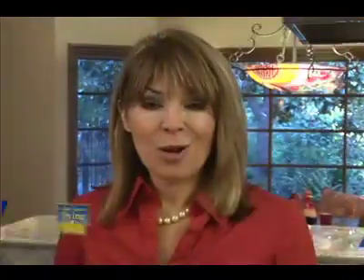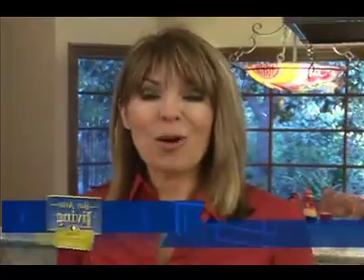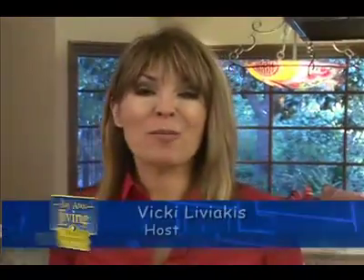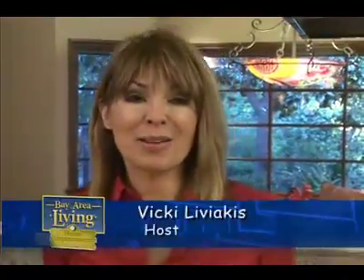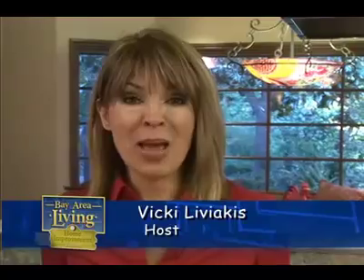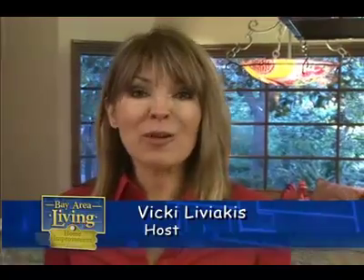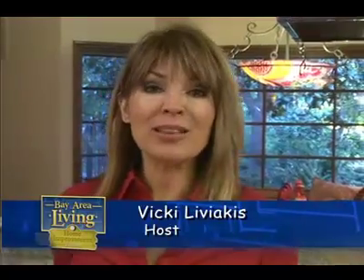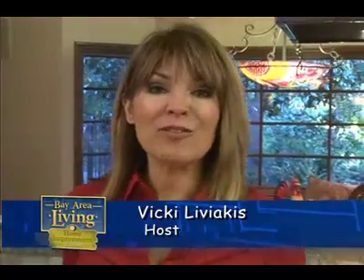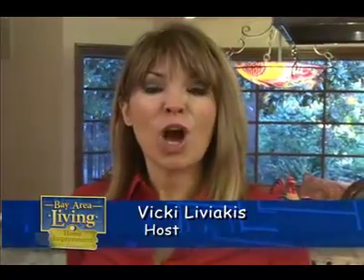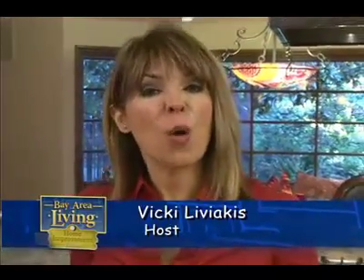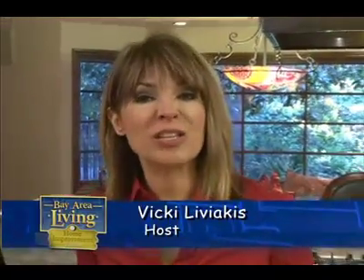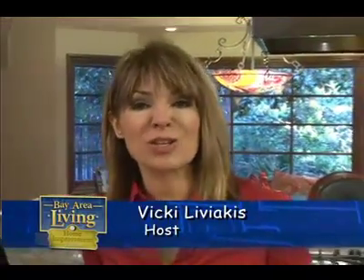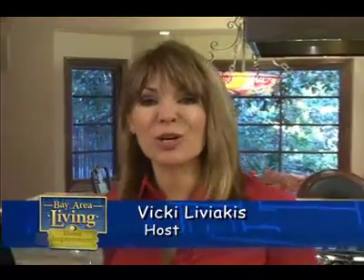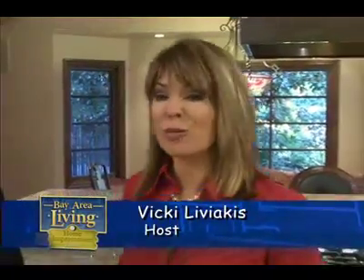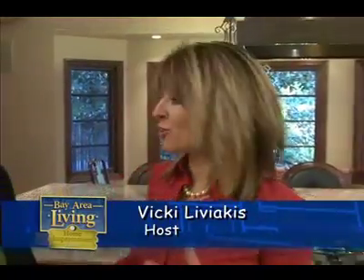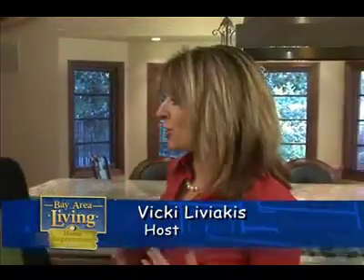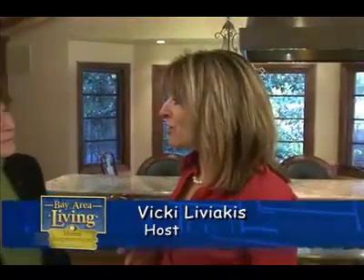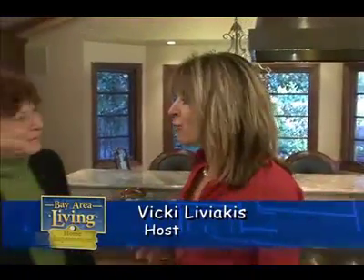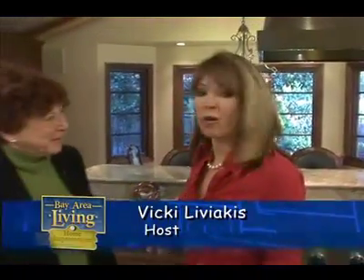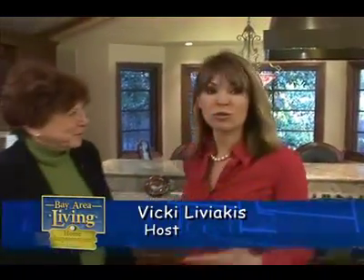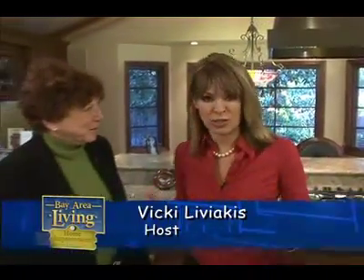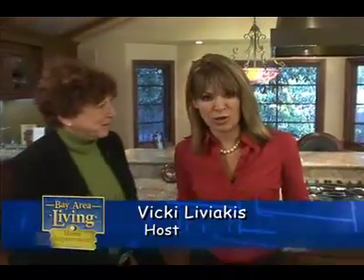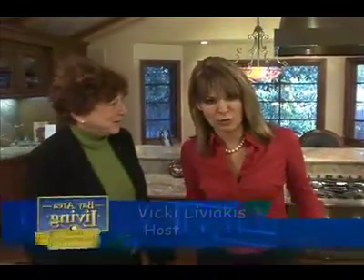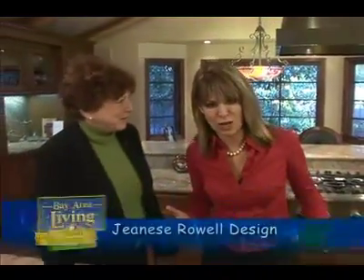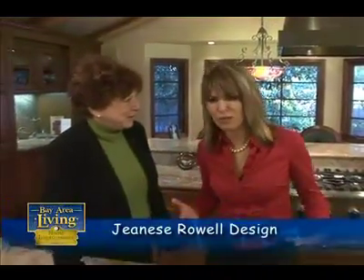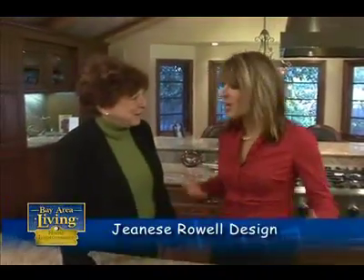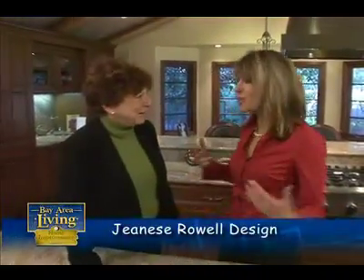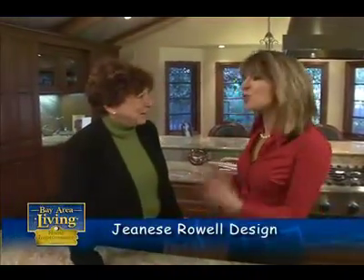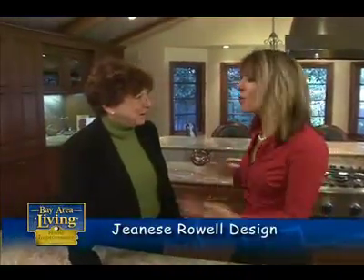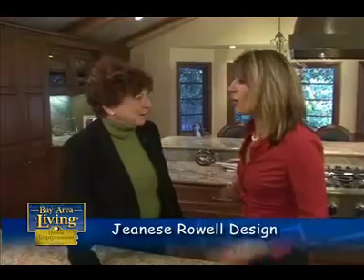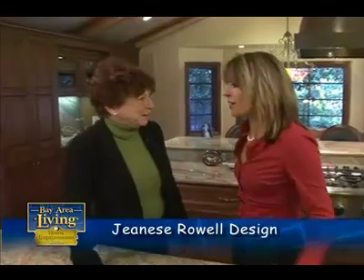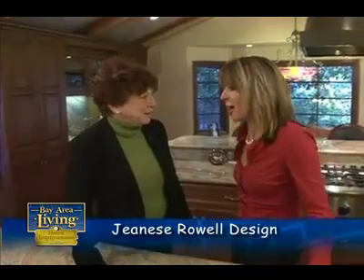Welcome back to Bay Area Living Home Edition. We're here with Janice Rowell, Janice Rowell Designs. Janice, you are one of a kind.